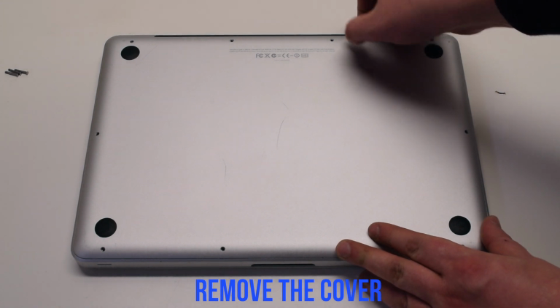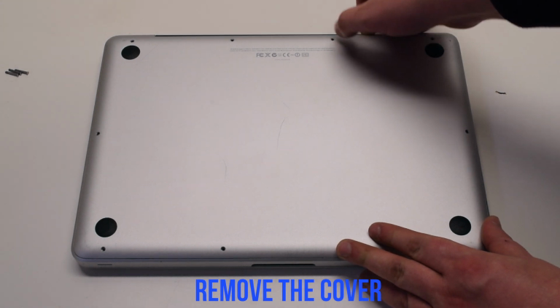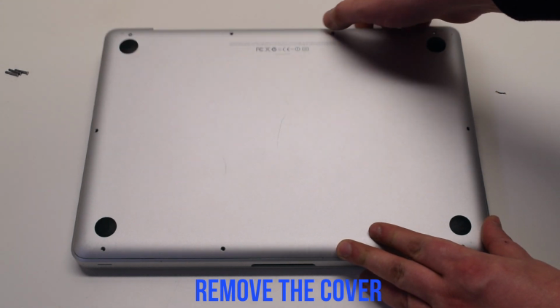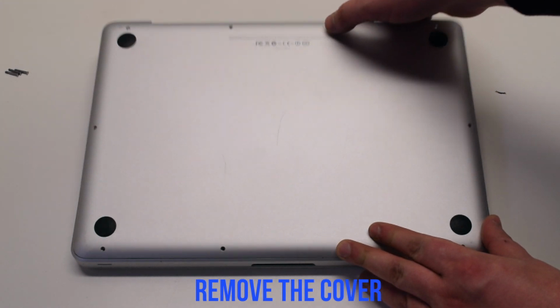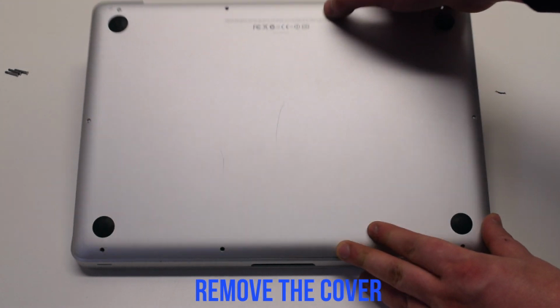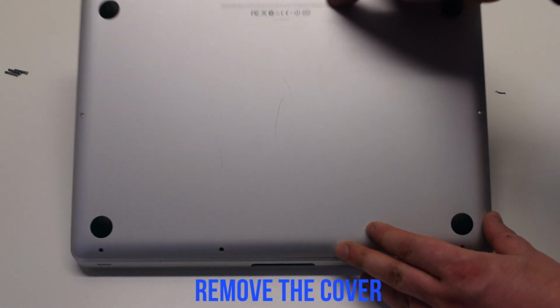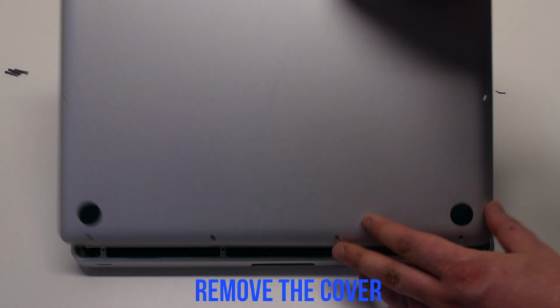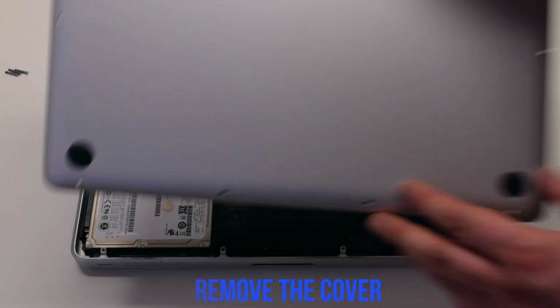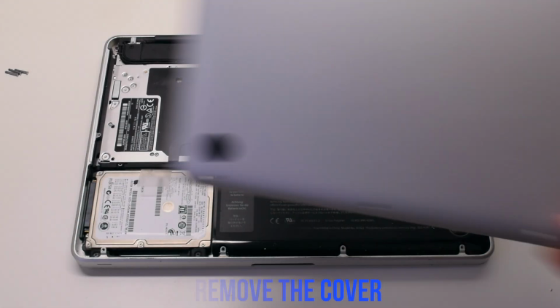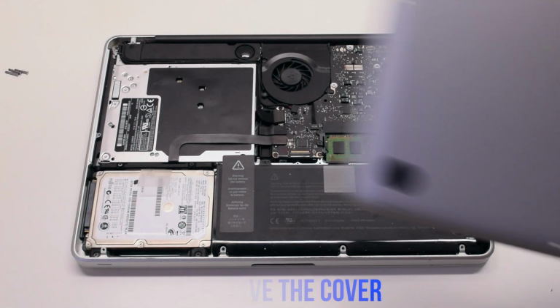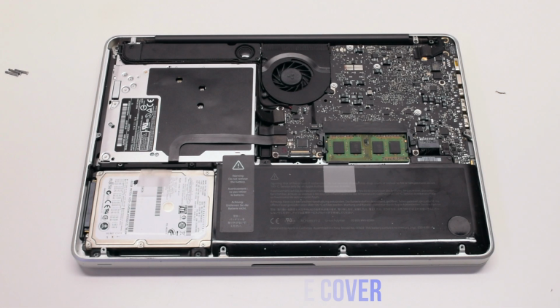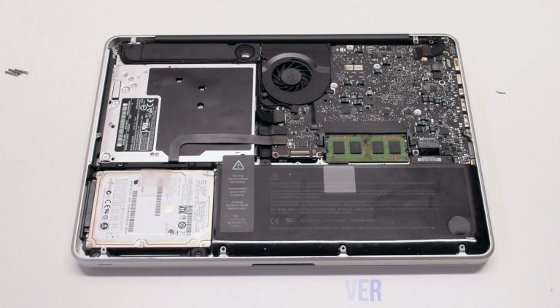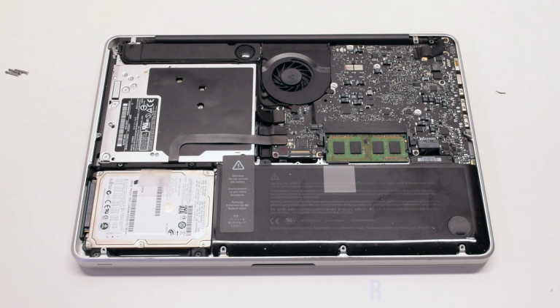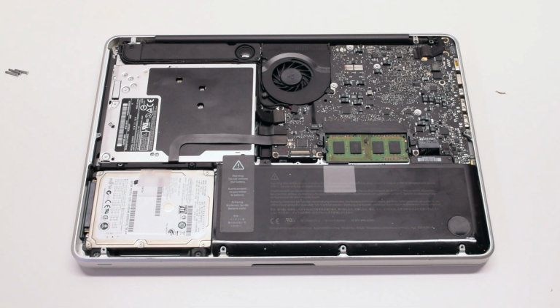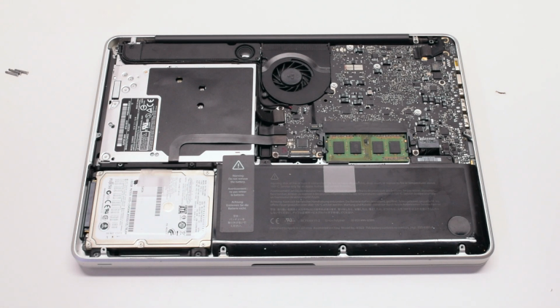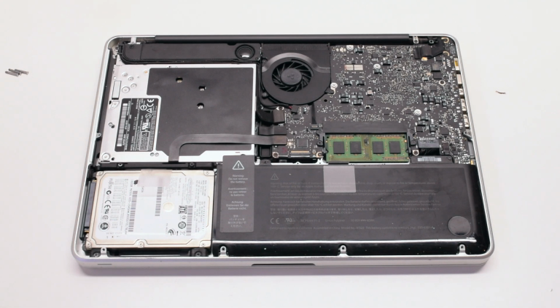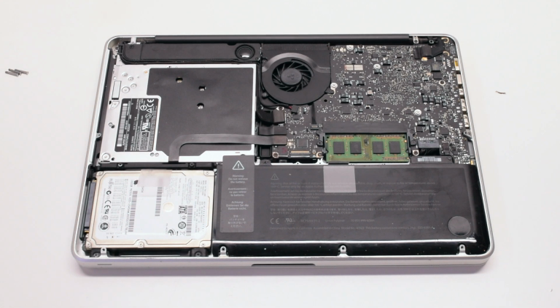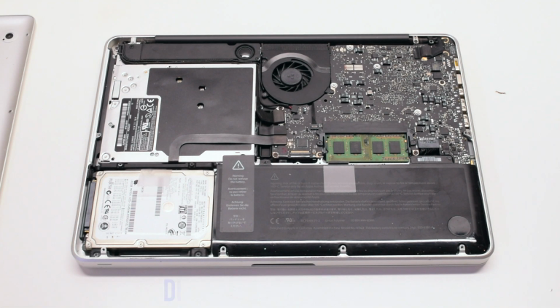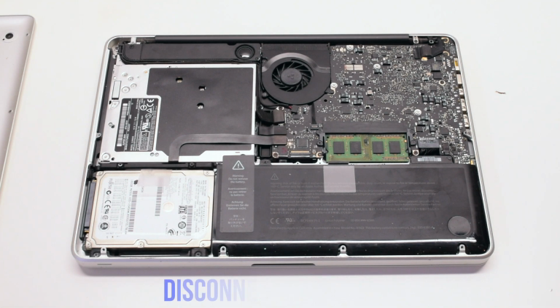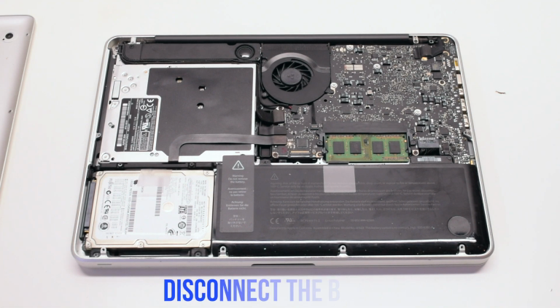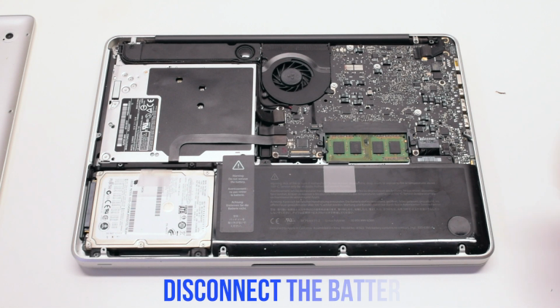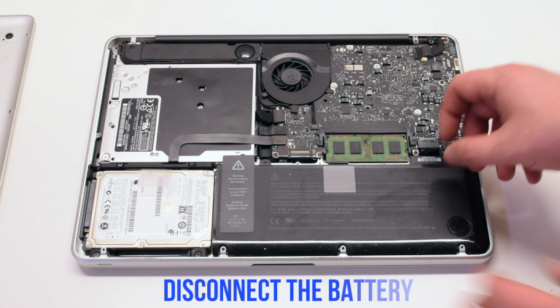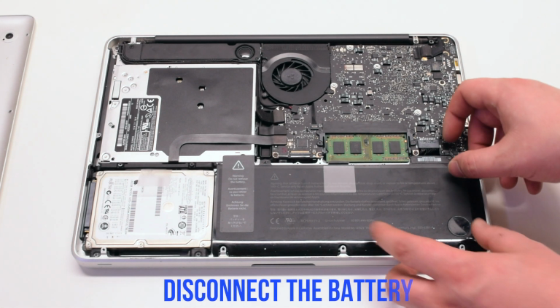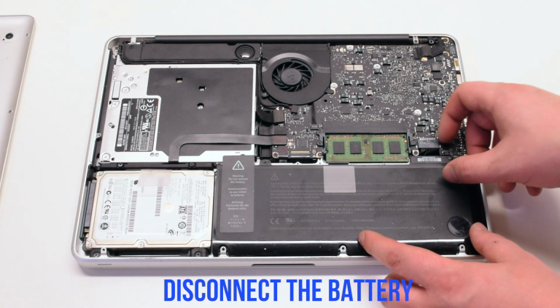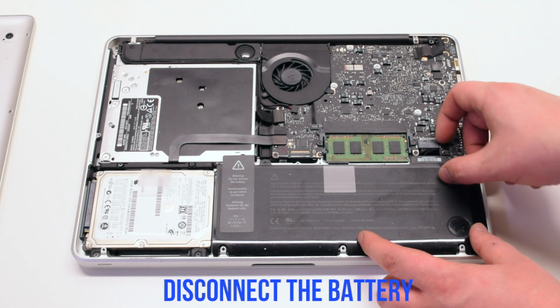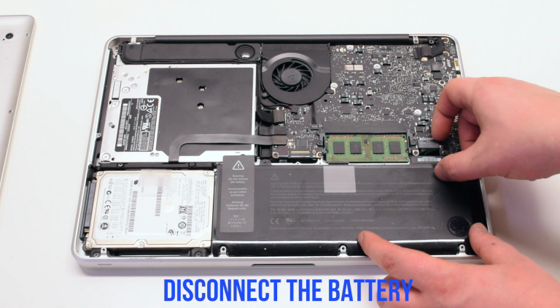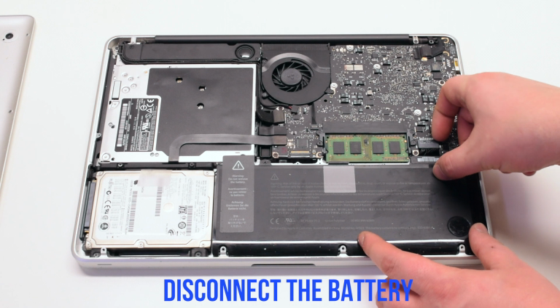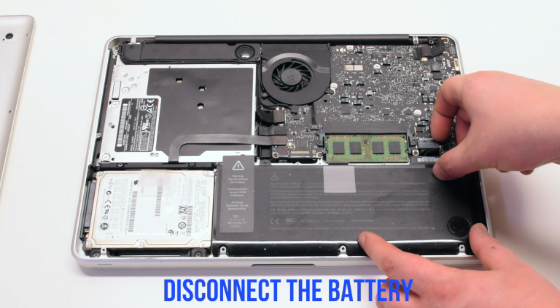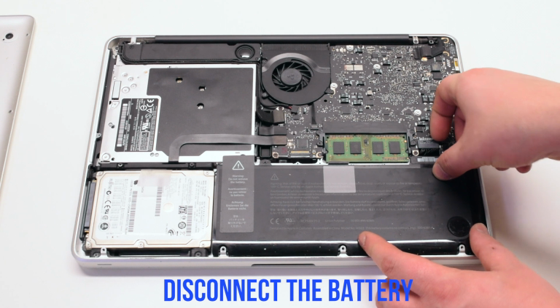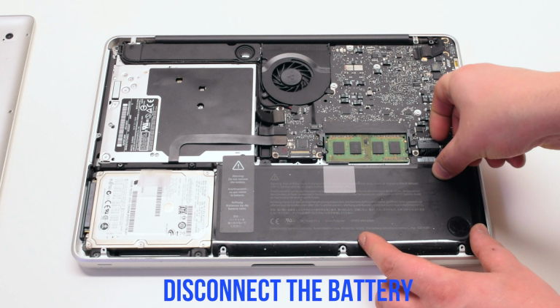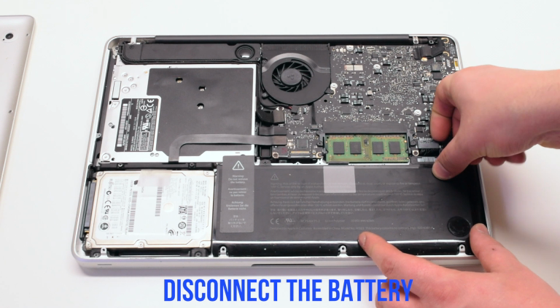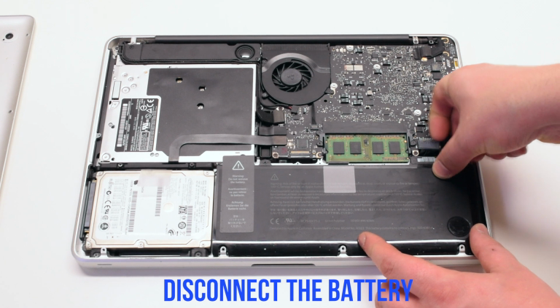Remove the cover. Disconnect the battery before you begin.